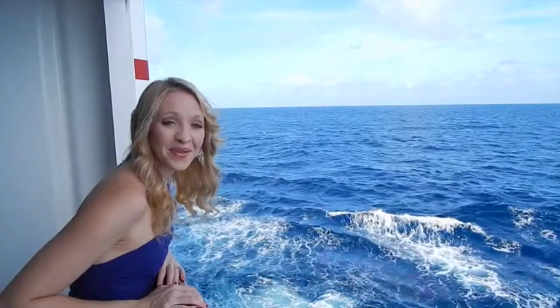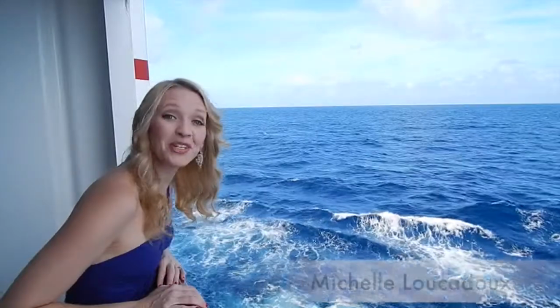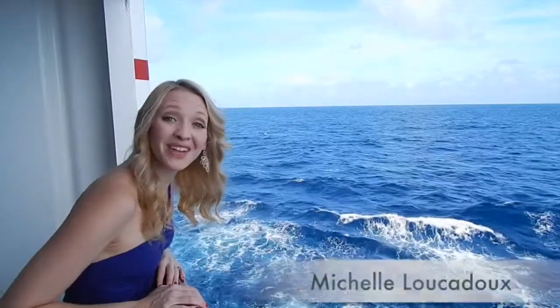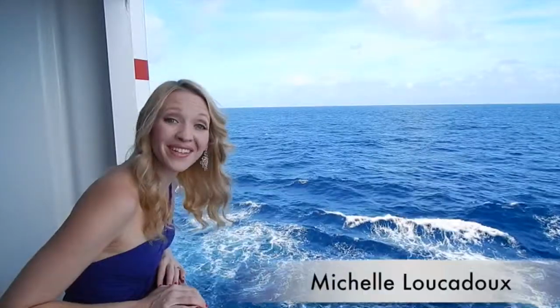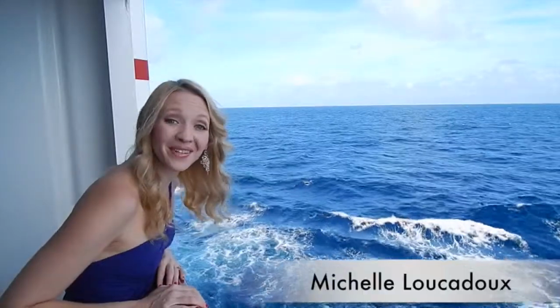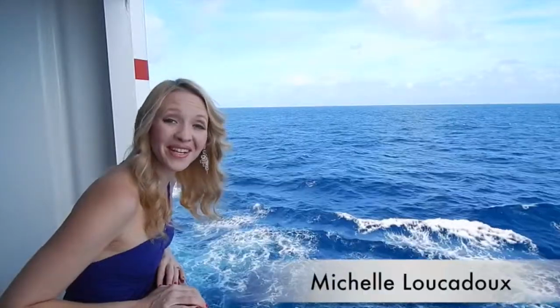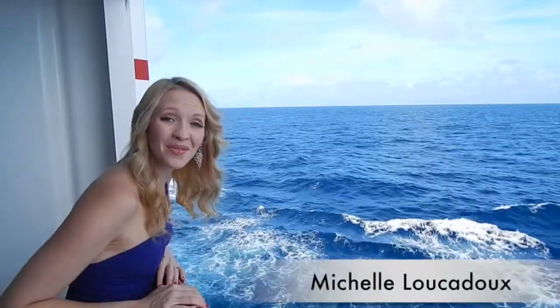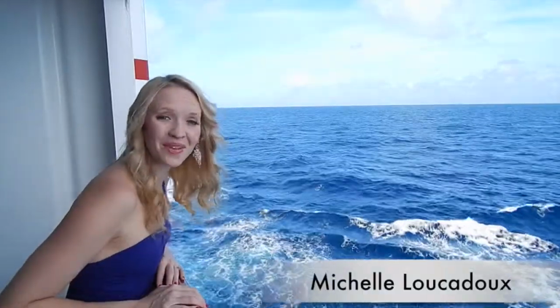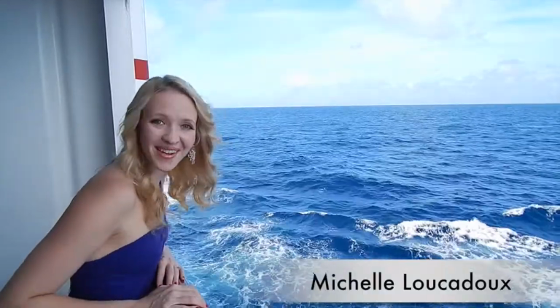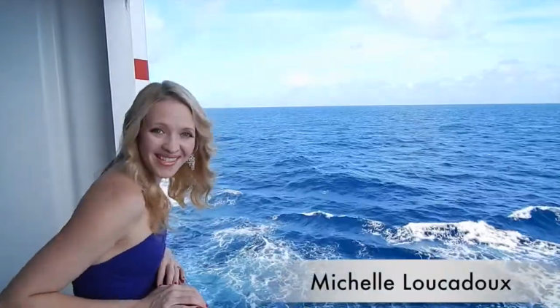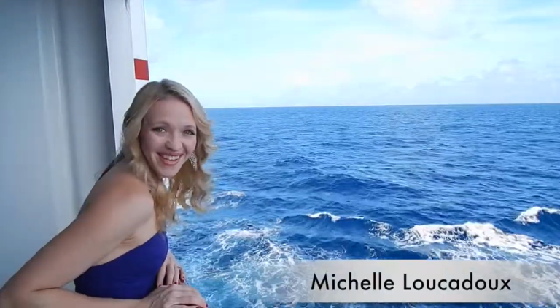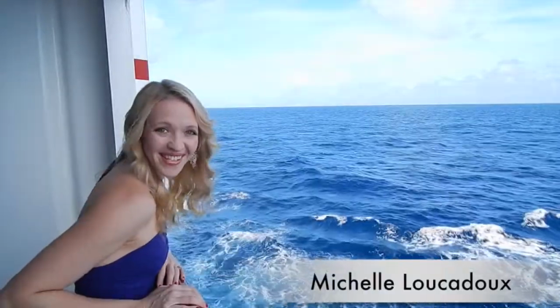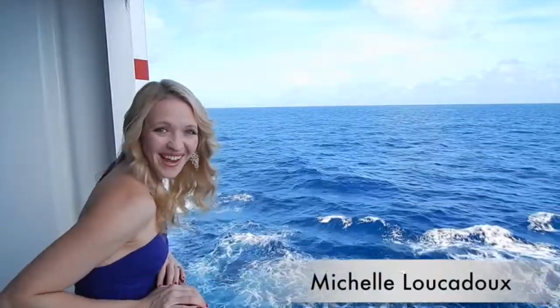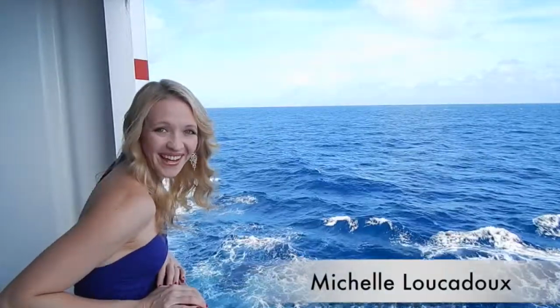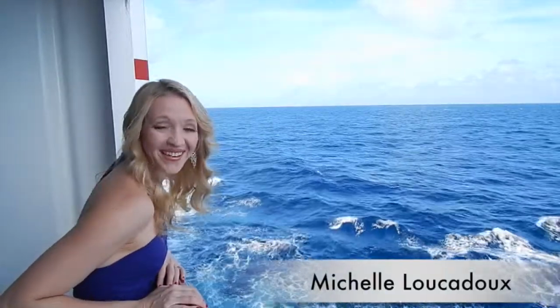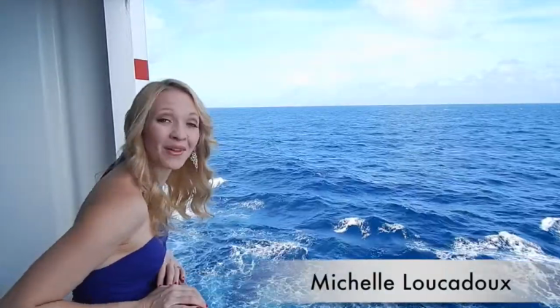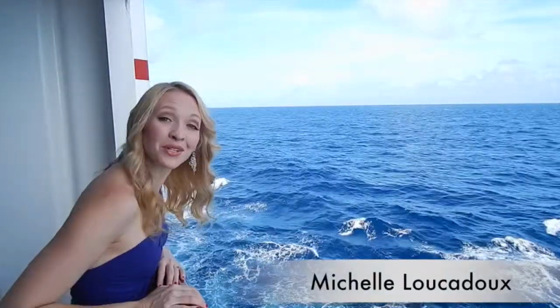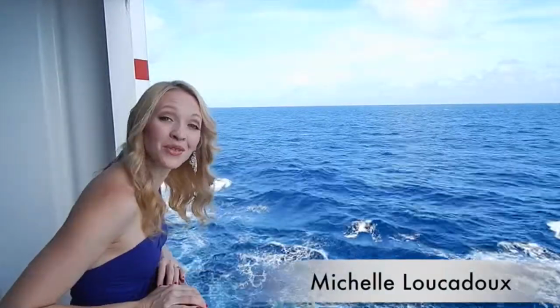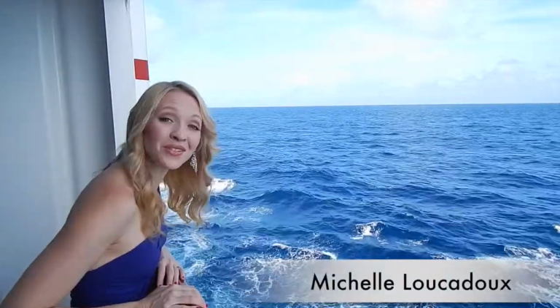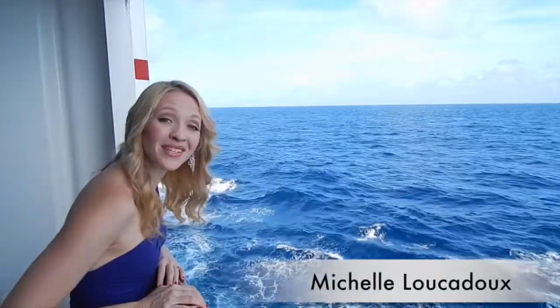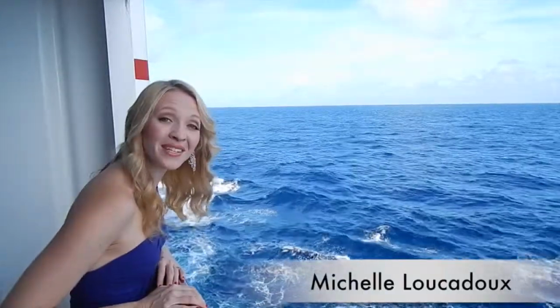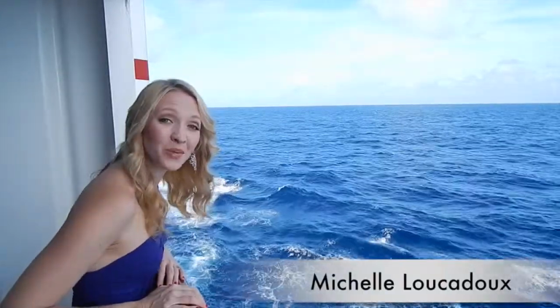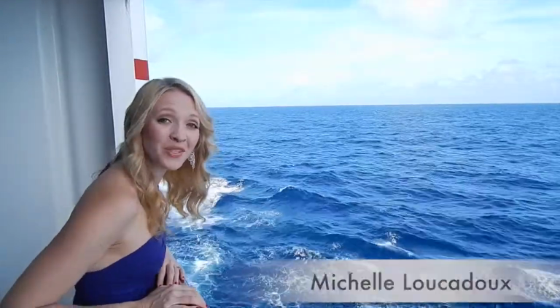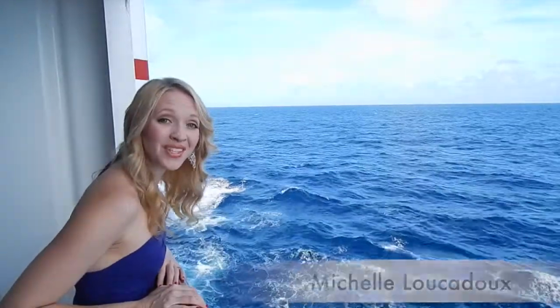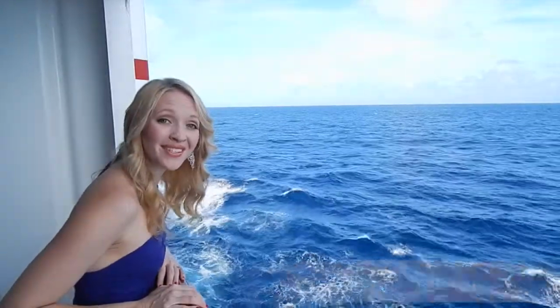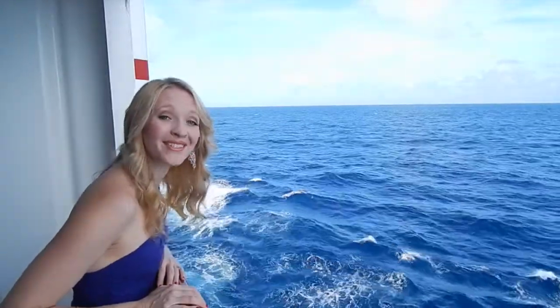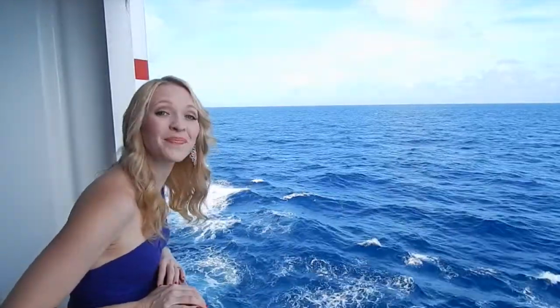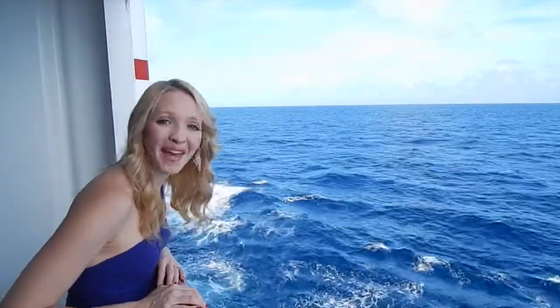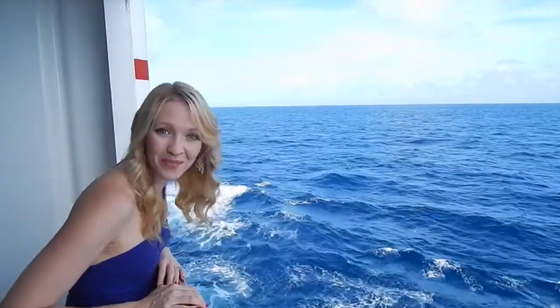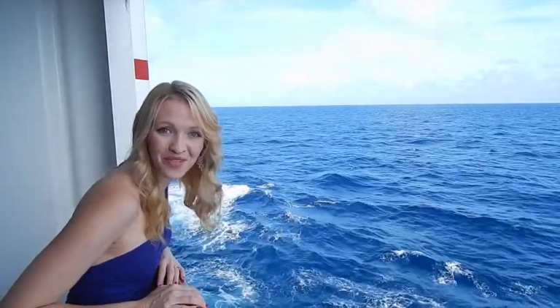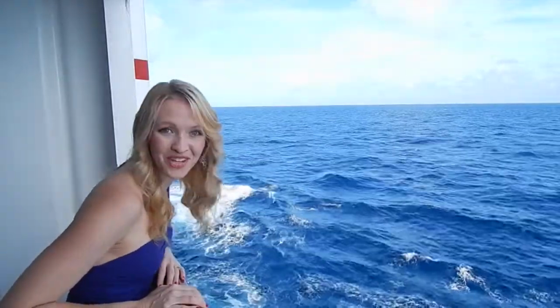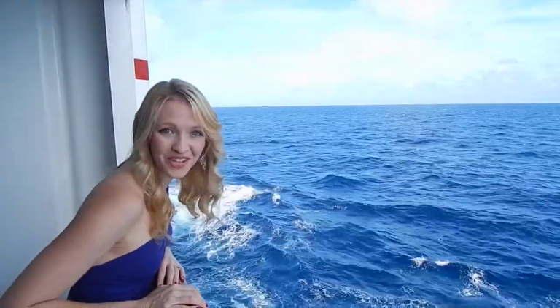Michelle Lickery here with your insider's guide on how to cruise the deep blue seas like a professional.